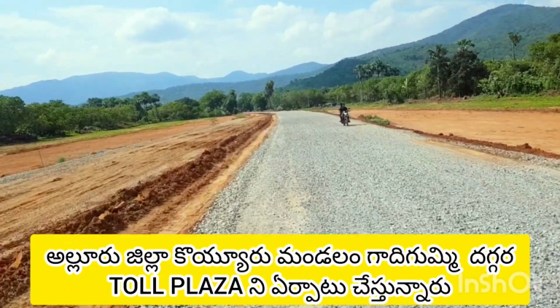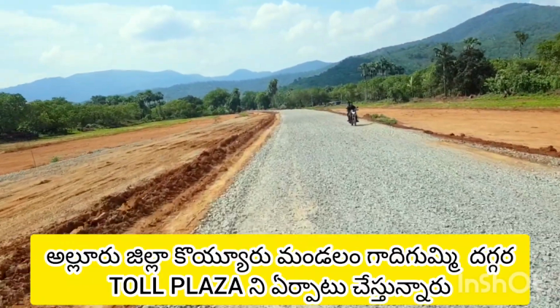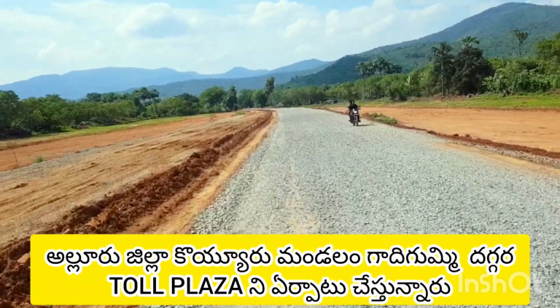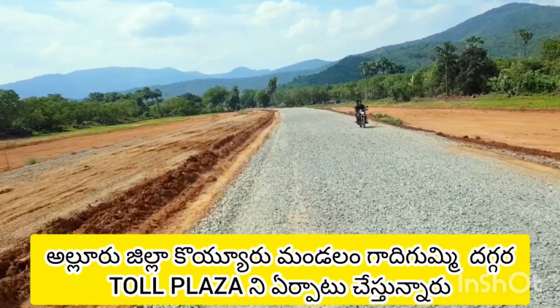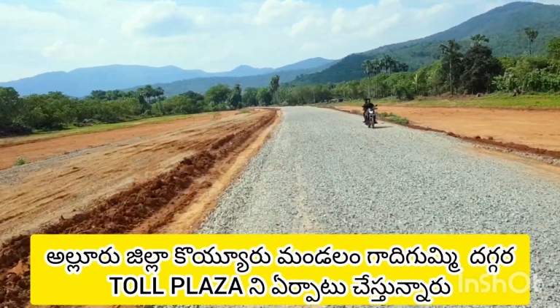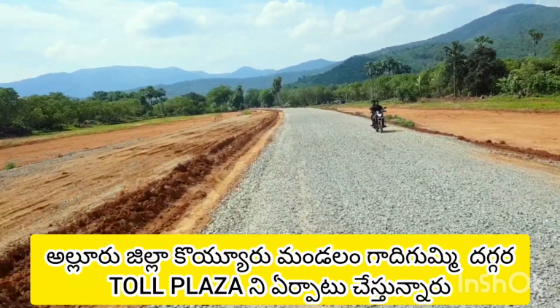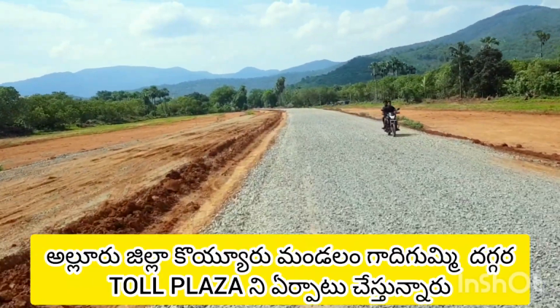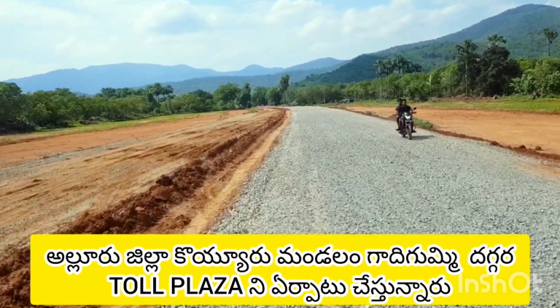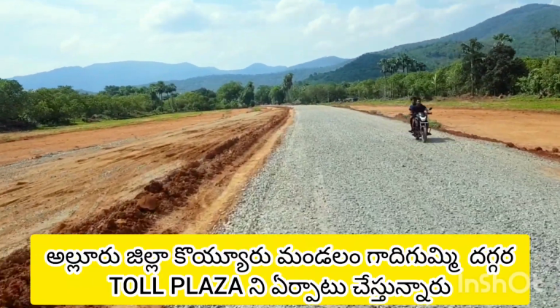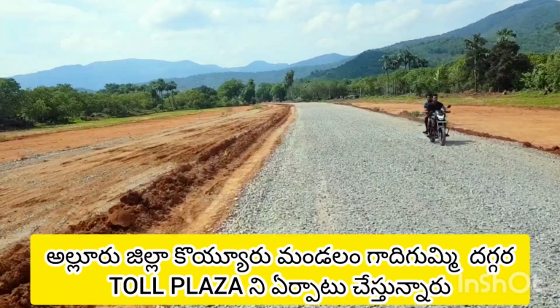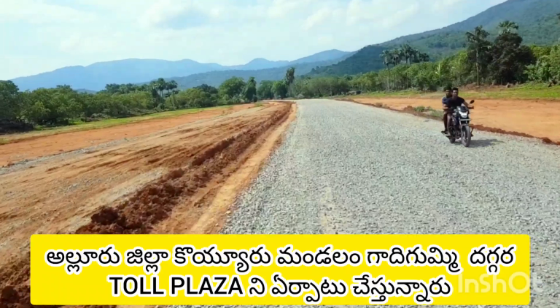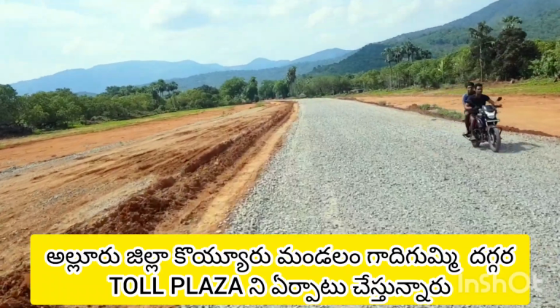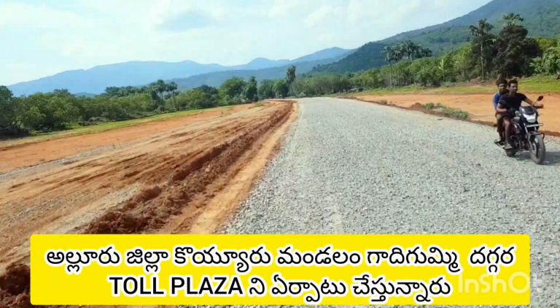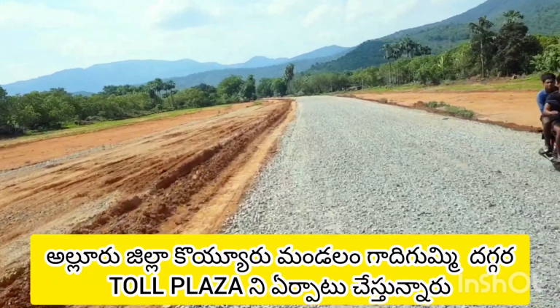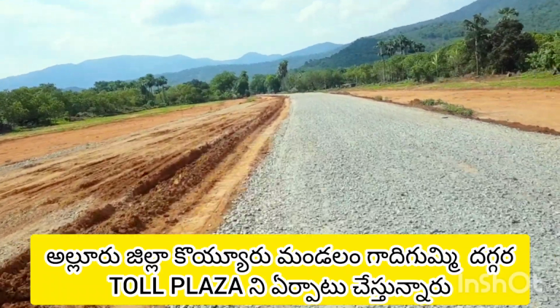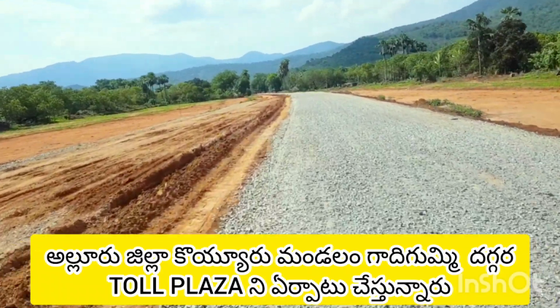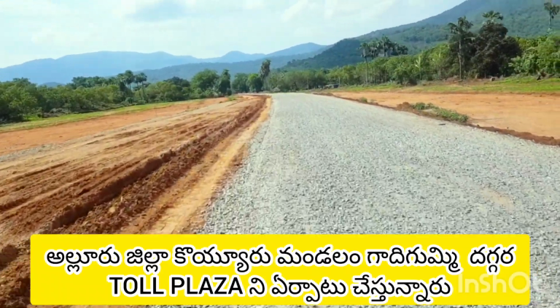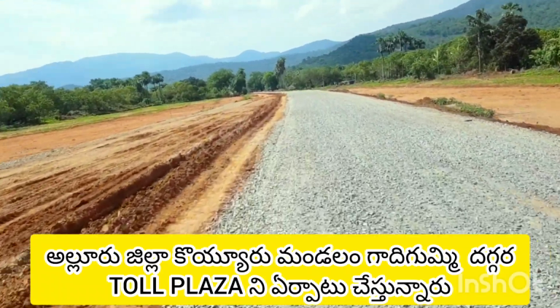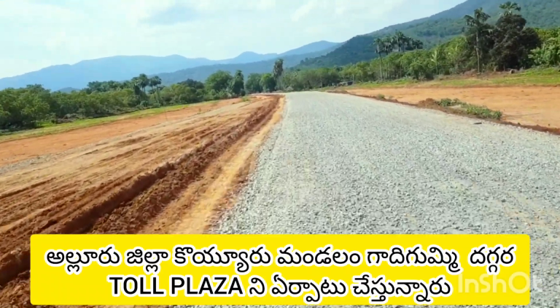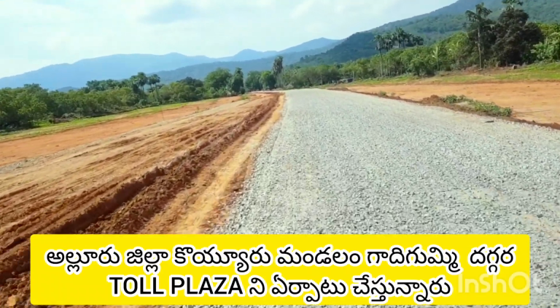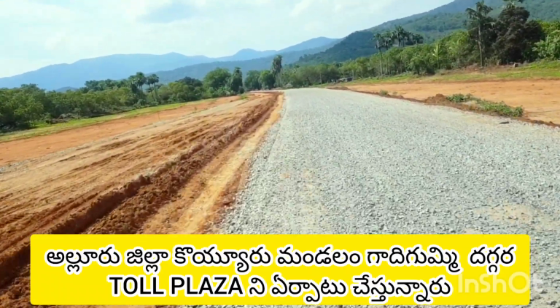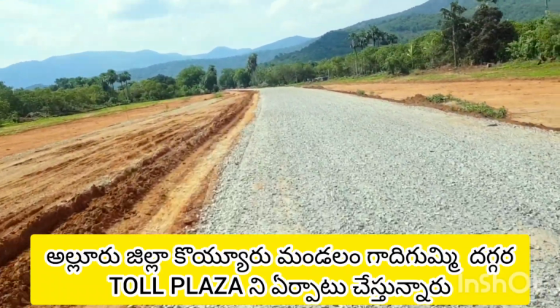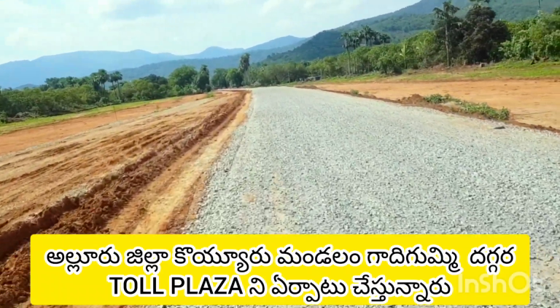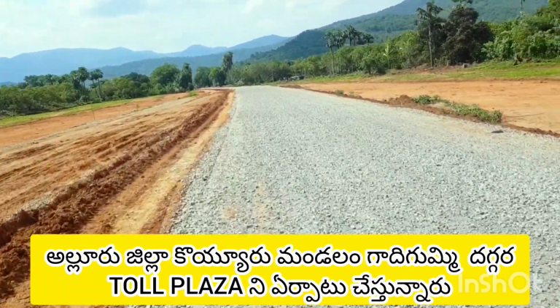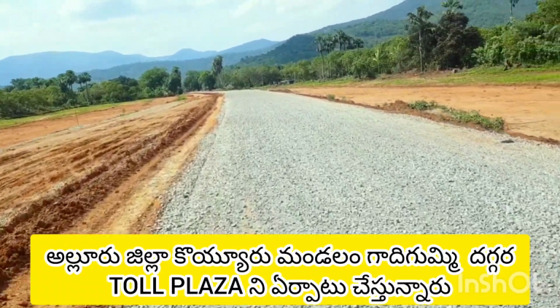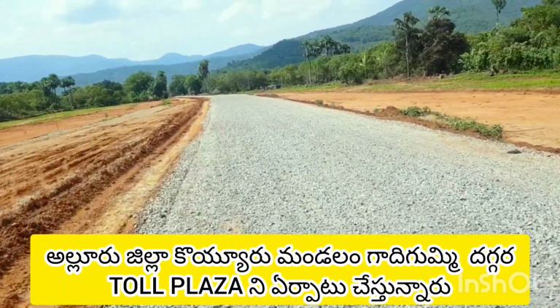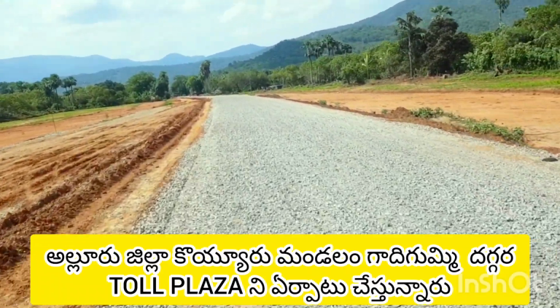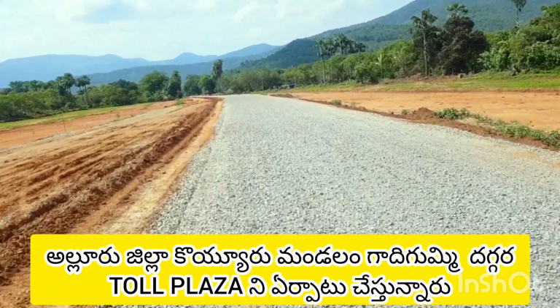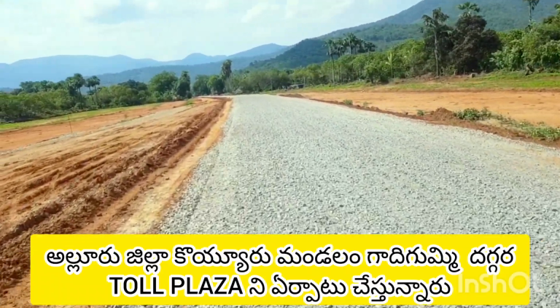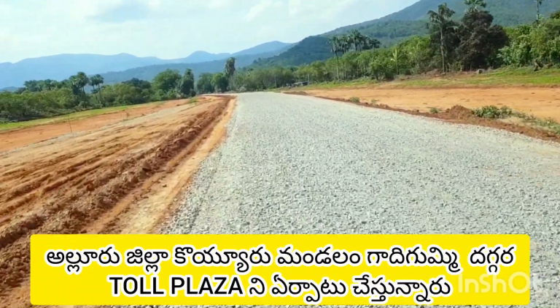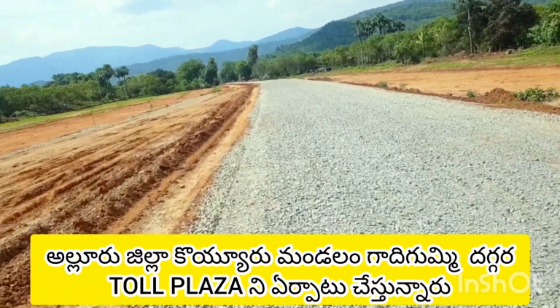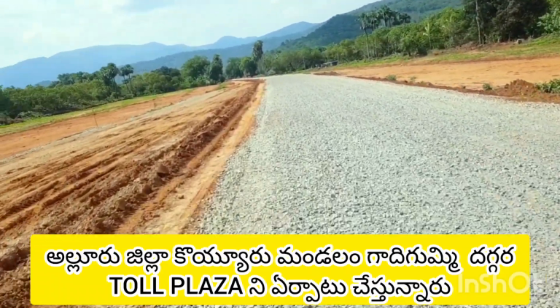There are several places in the path. The highway is located here. The area is located, and there are 4 lanes.